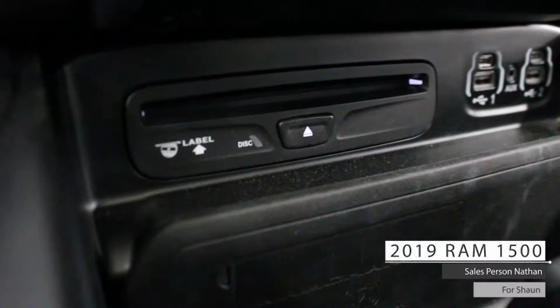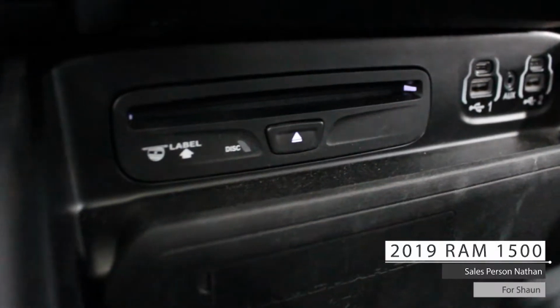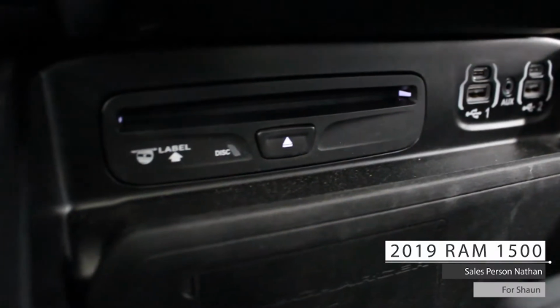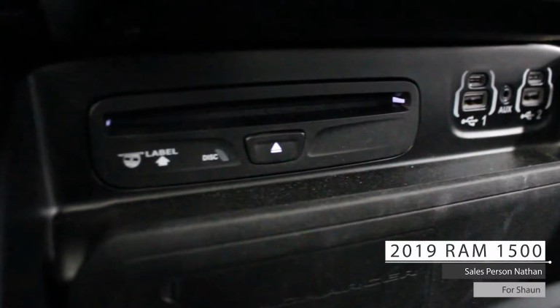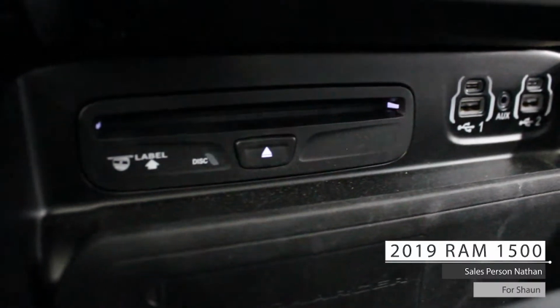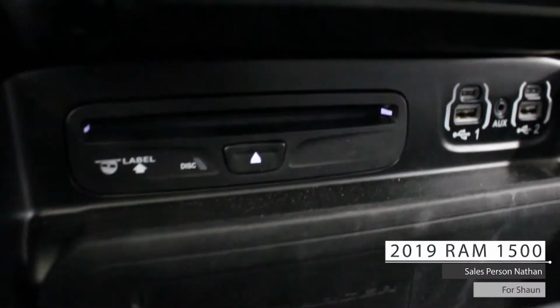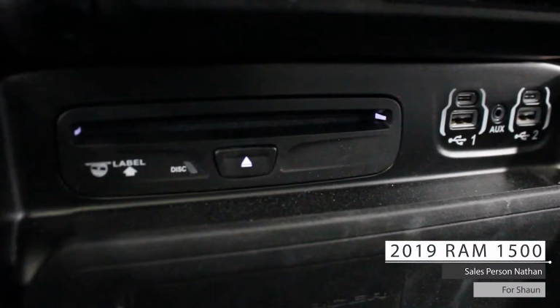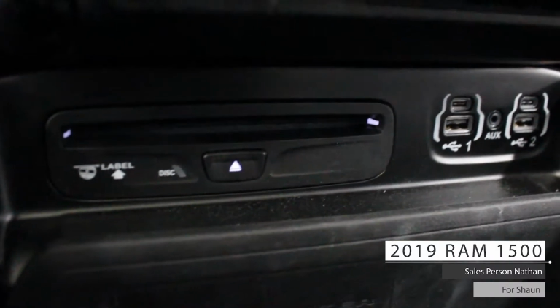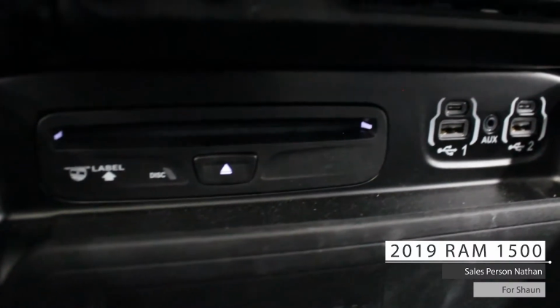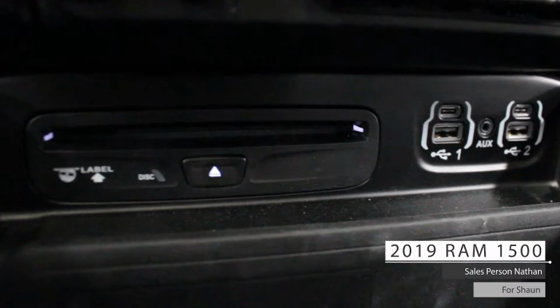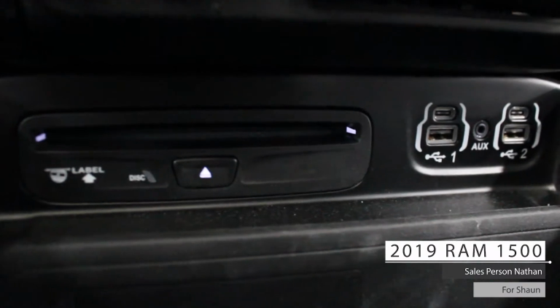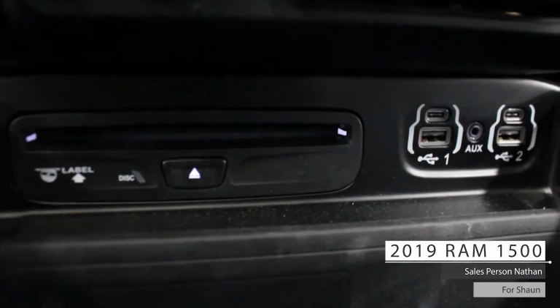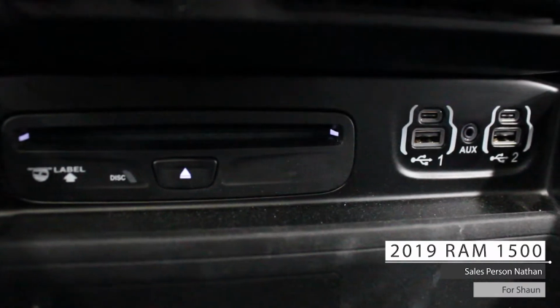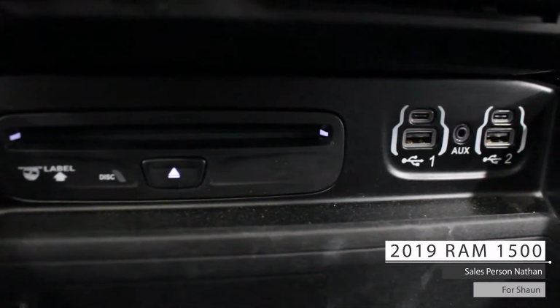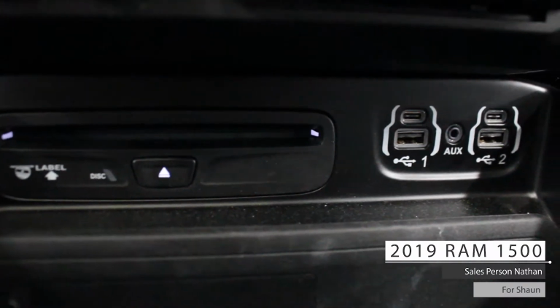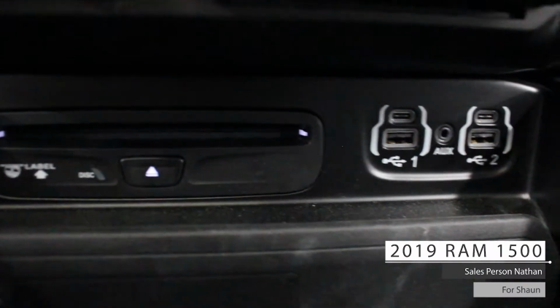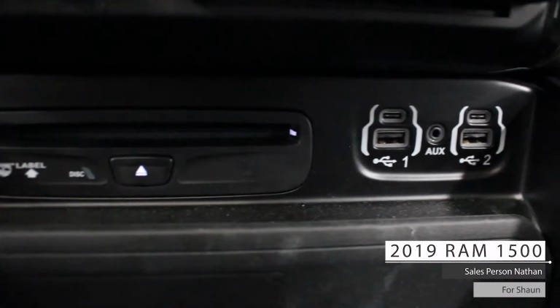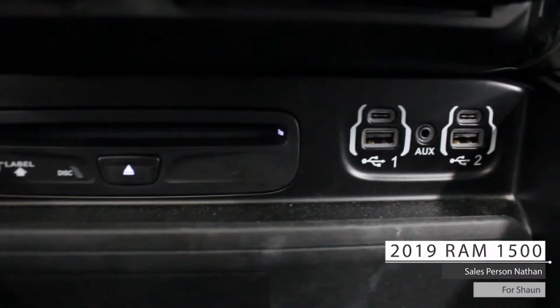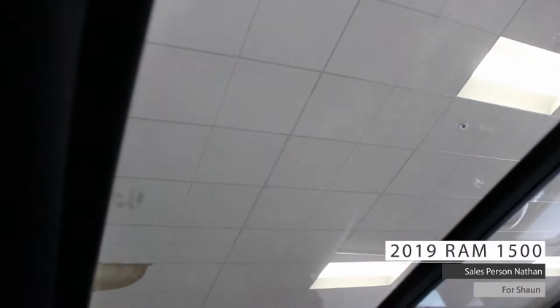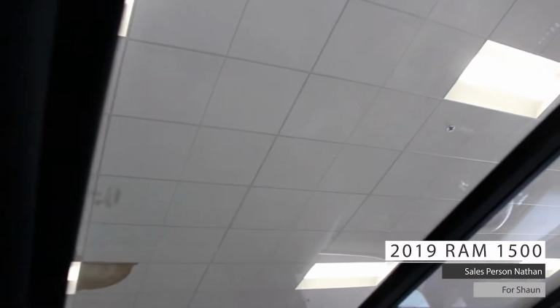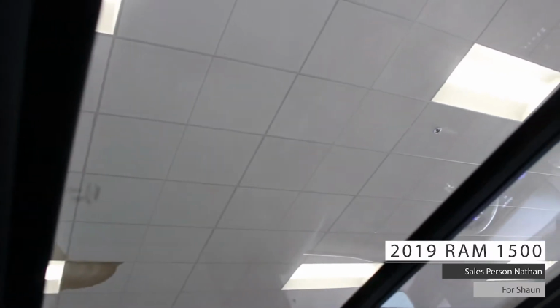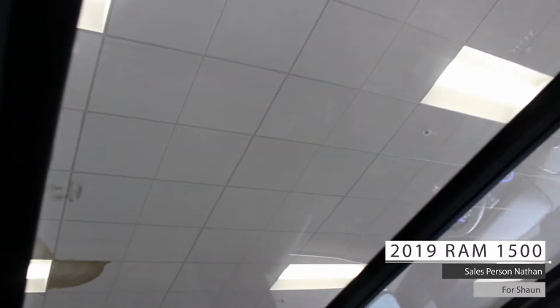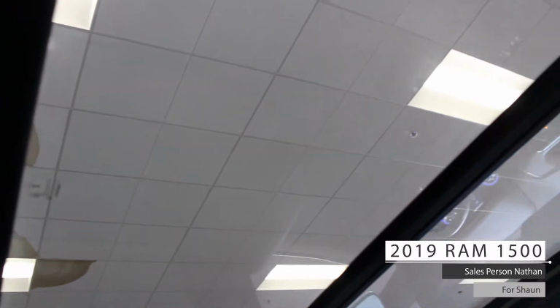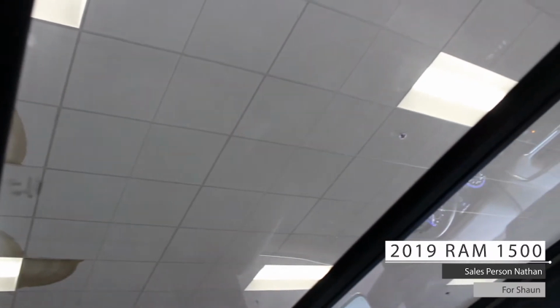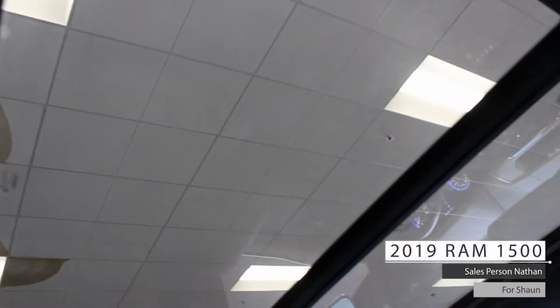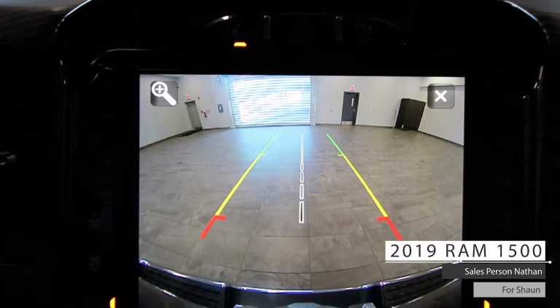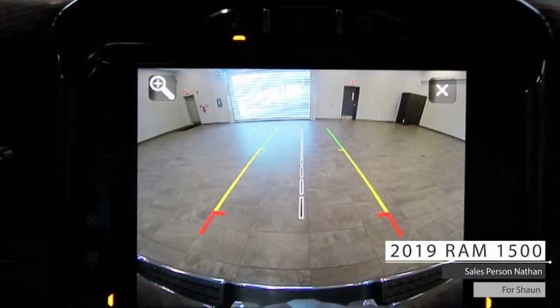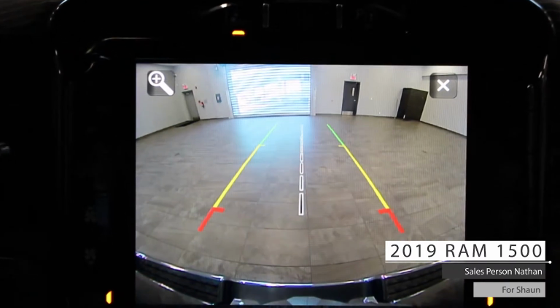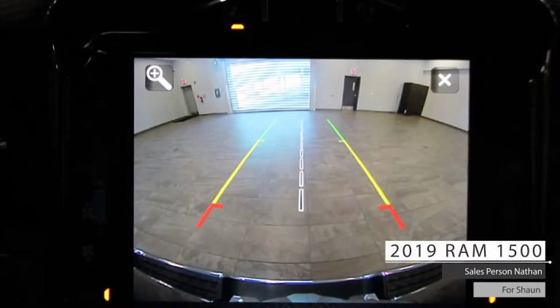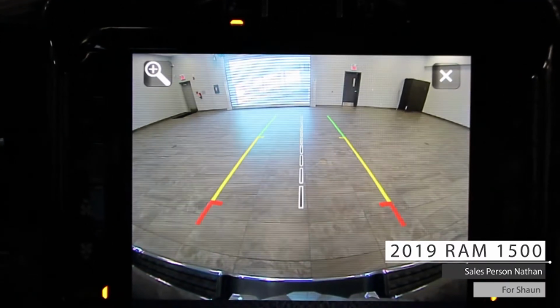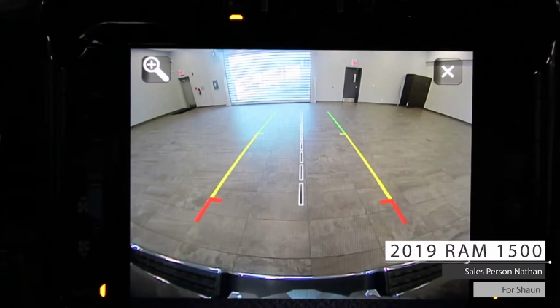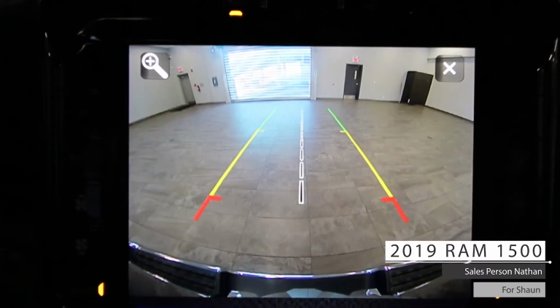CD player, USB type A and C ports, auxiliary input, a panoramic sunroof, and a rear backup camera.